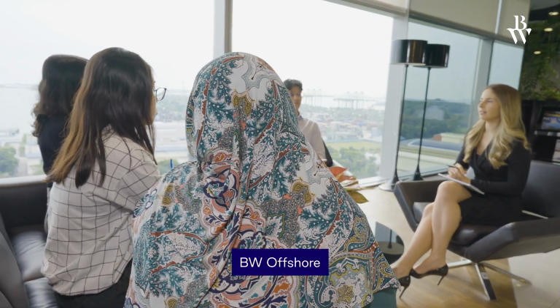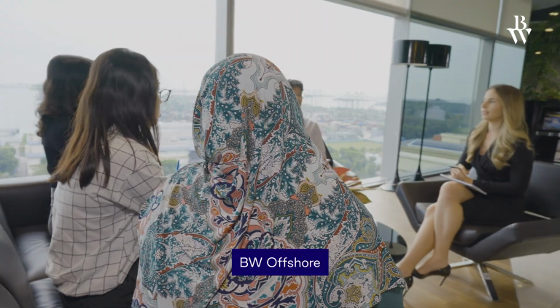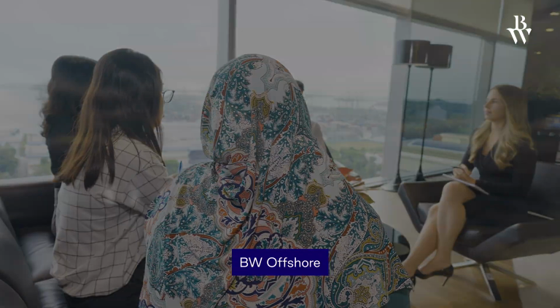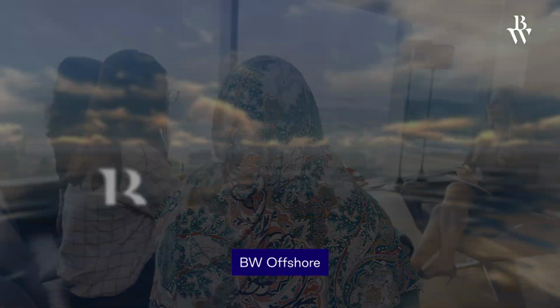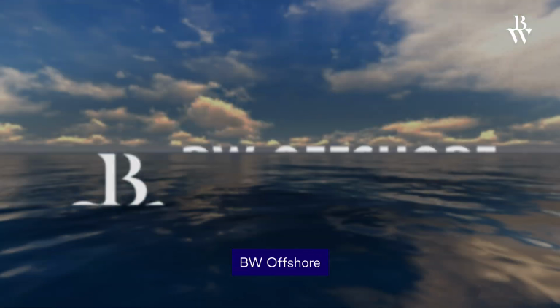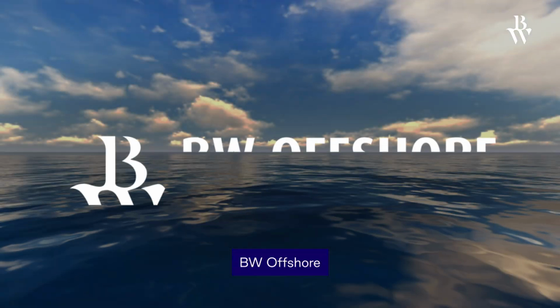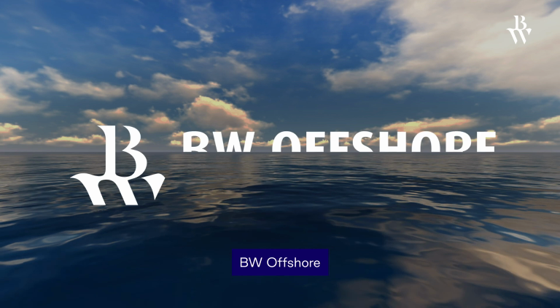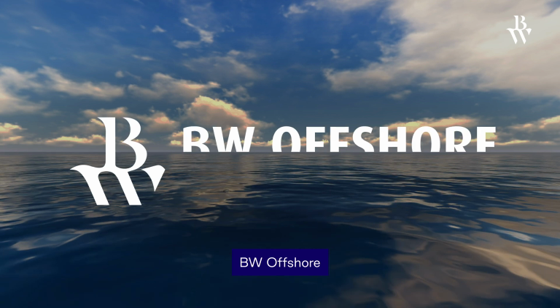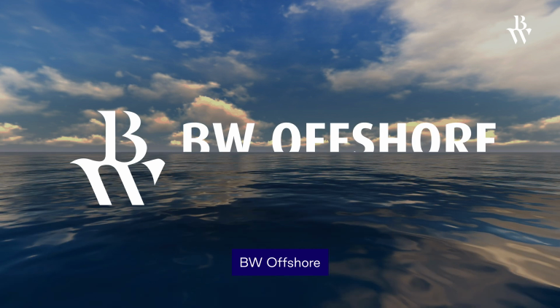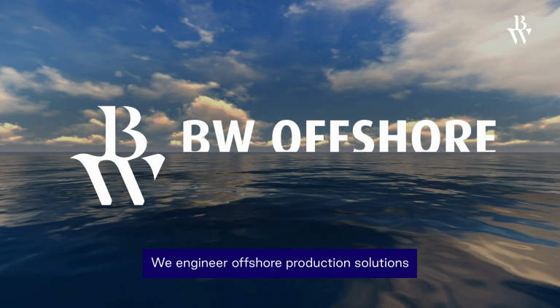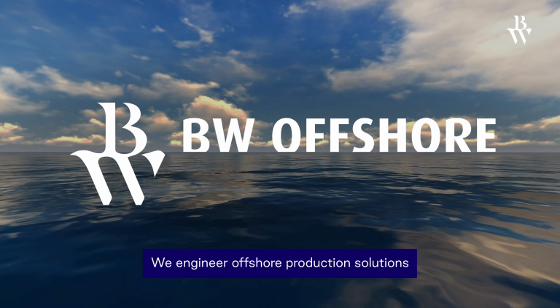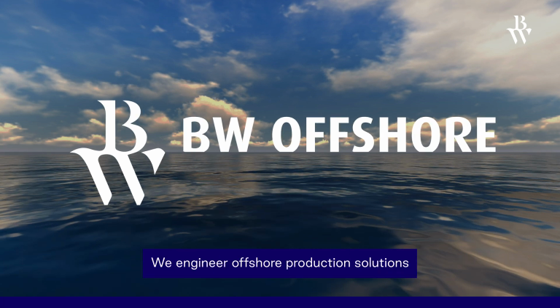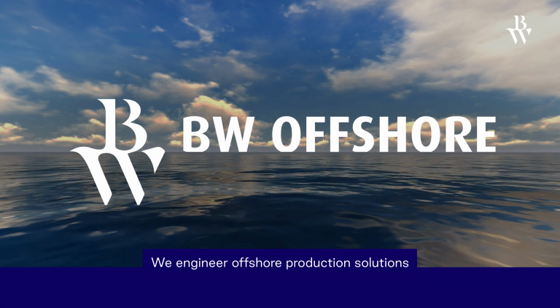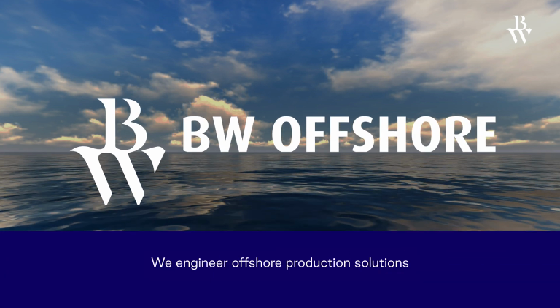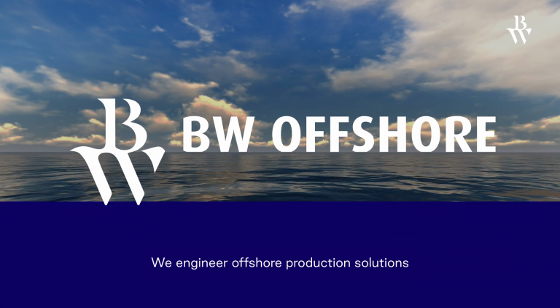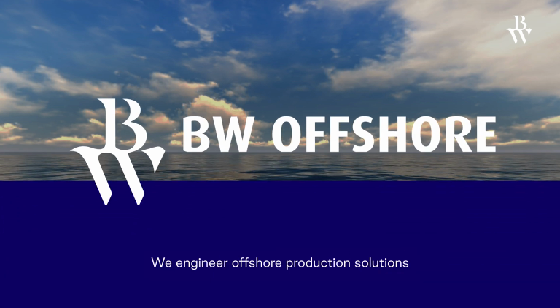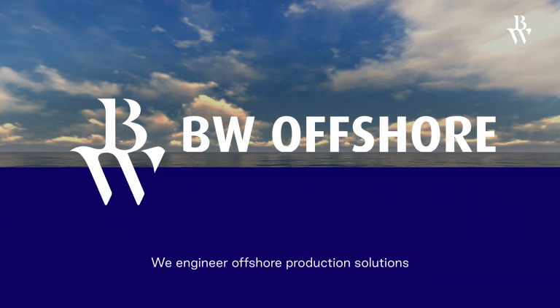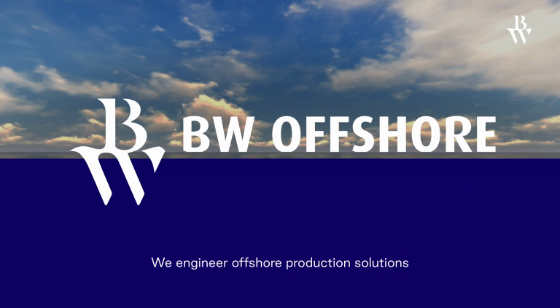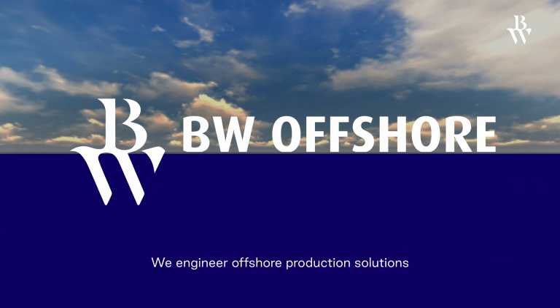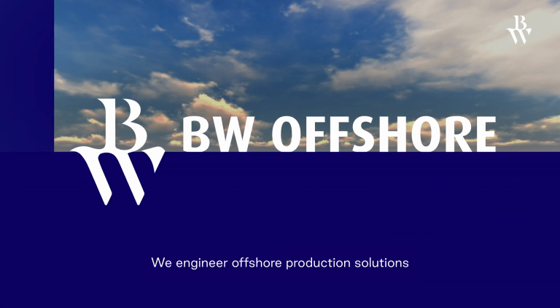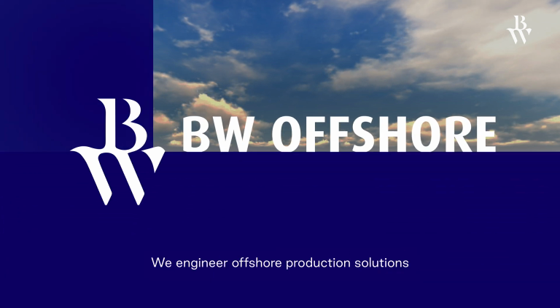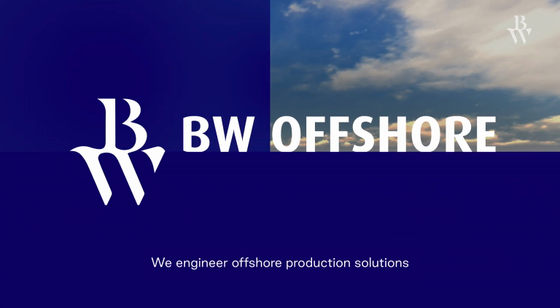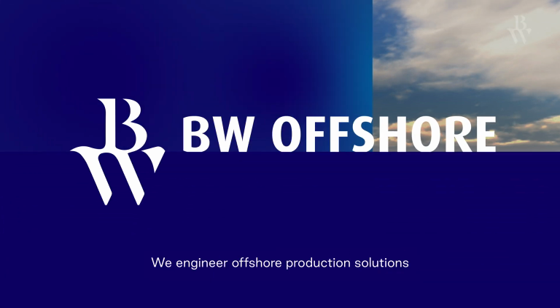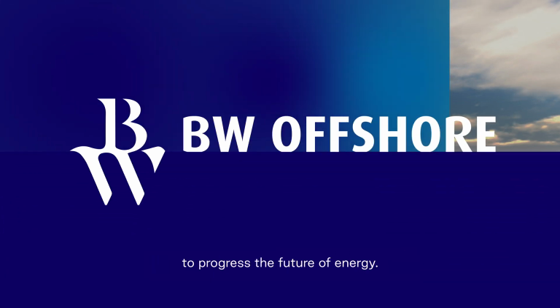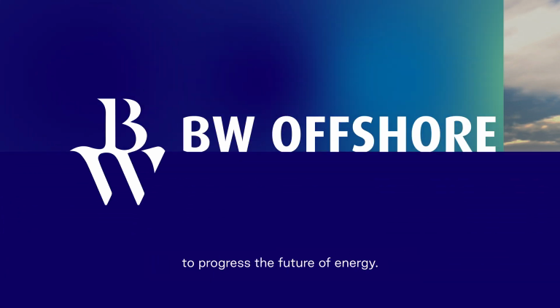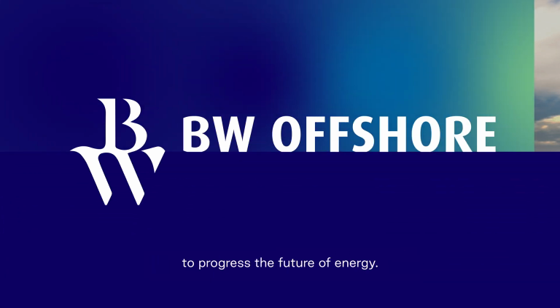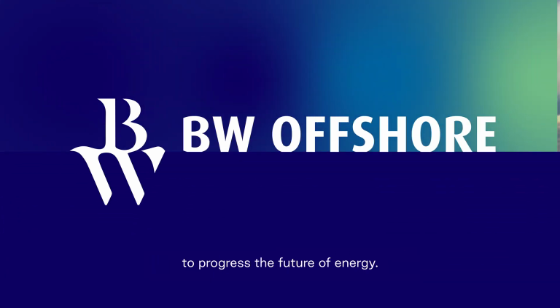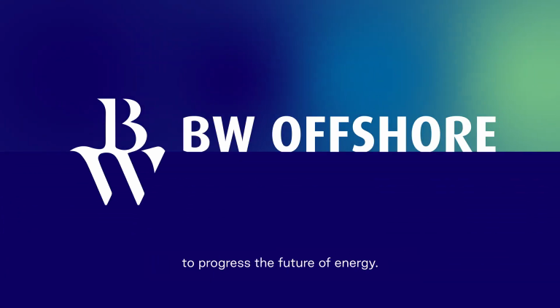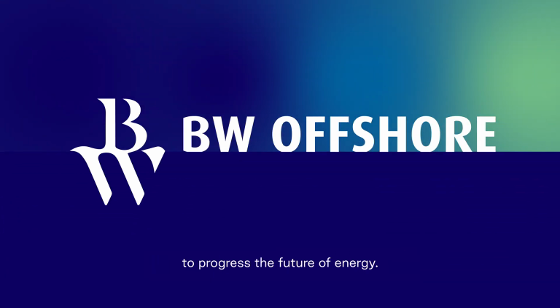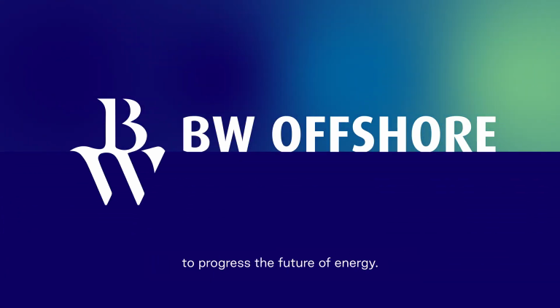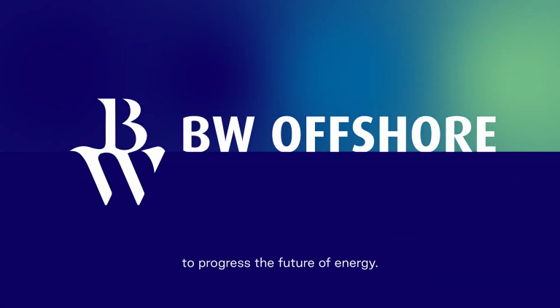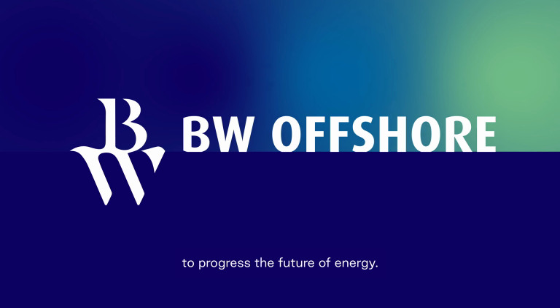BW Offshore — we engineer offshore production solutions to progress the future of energy.